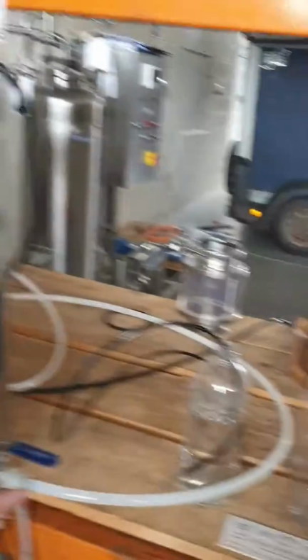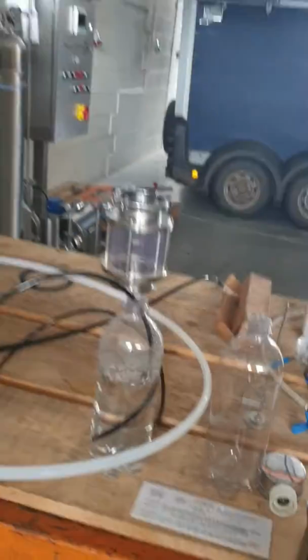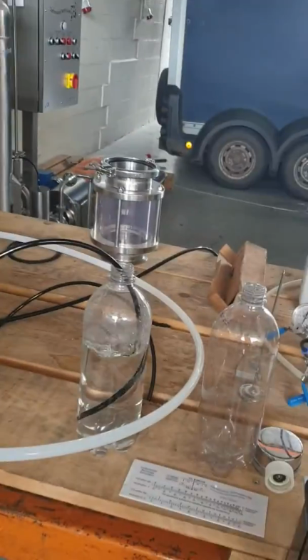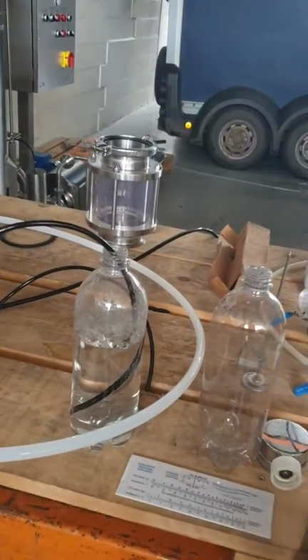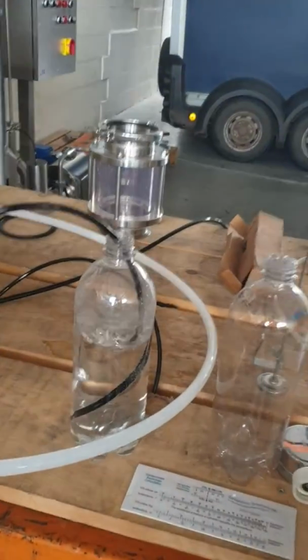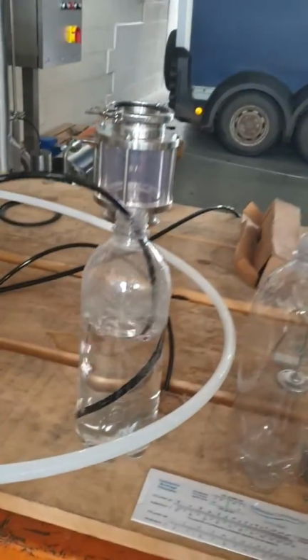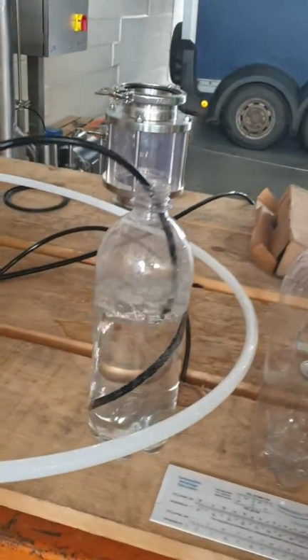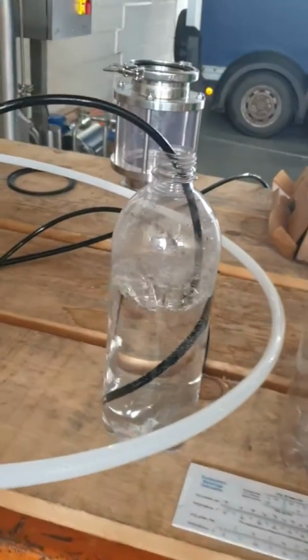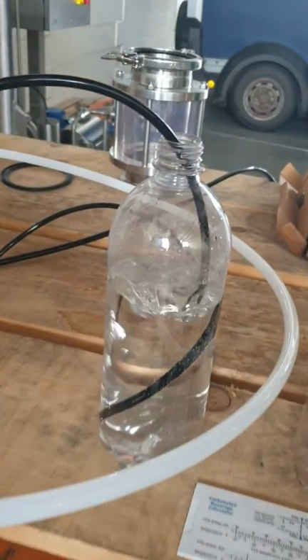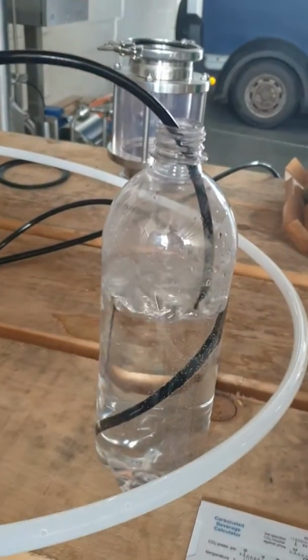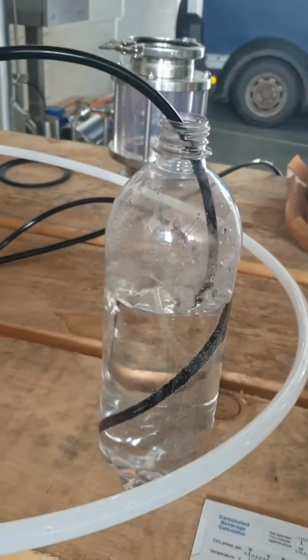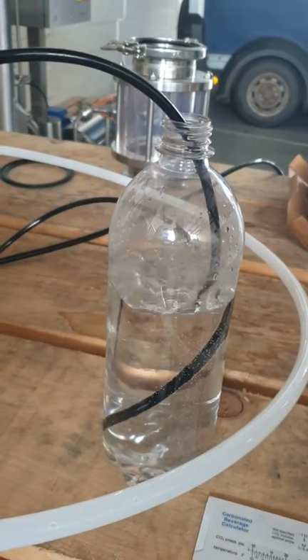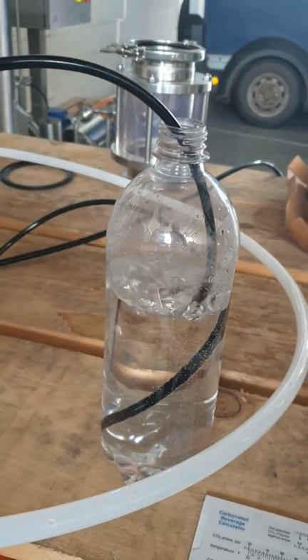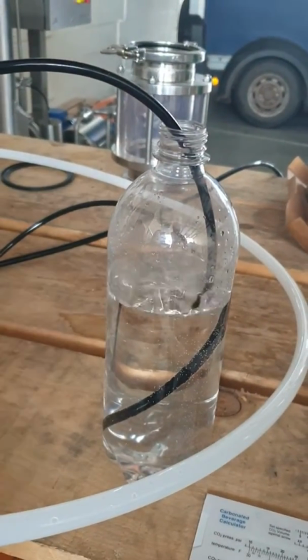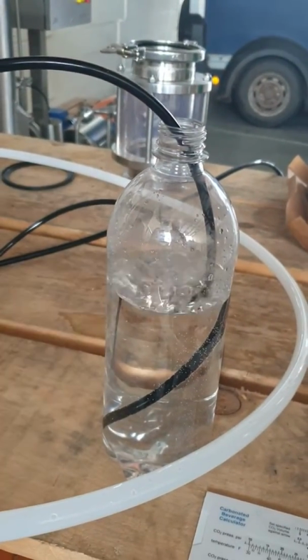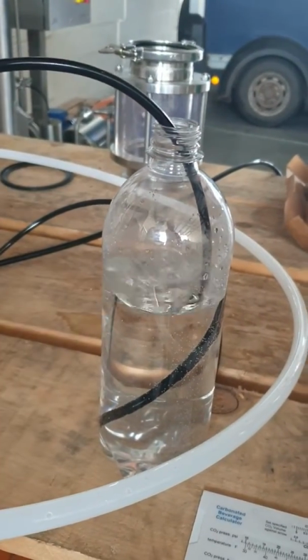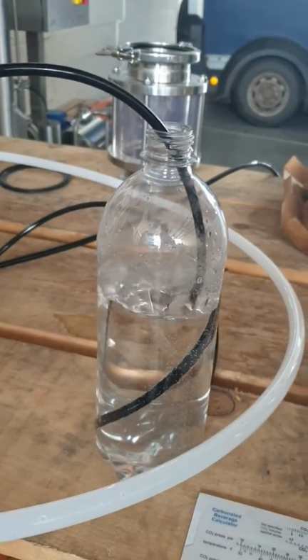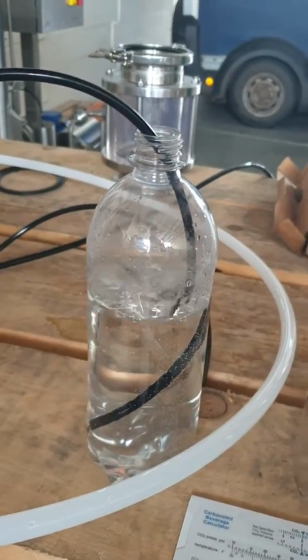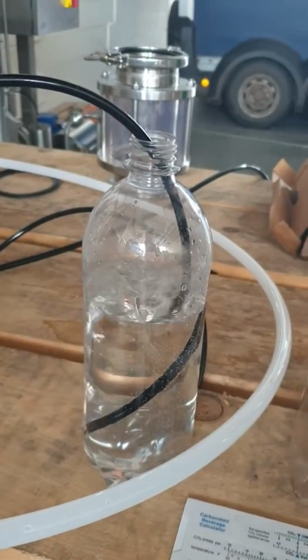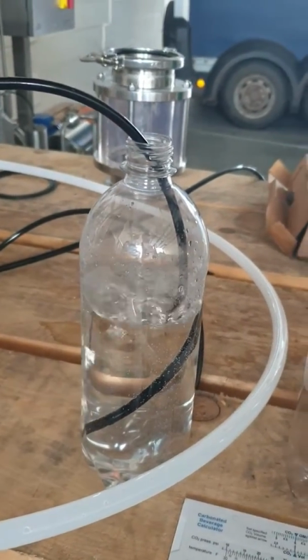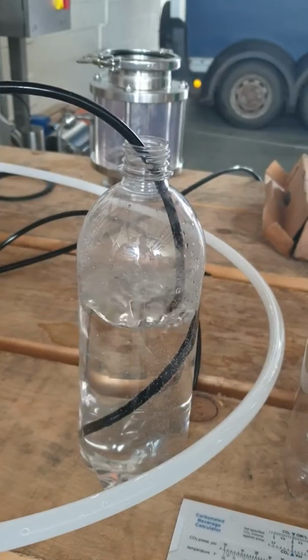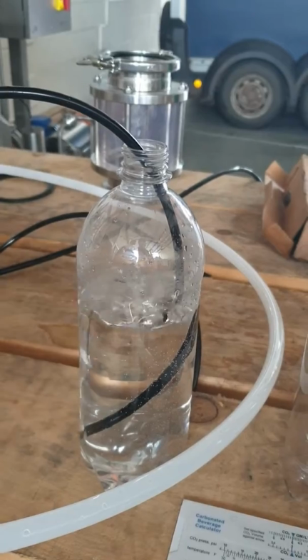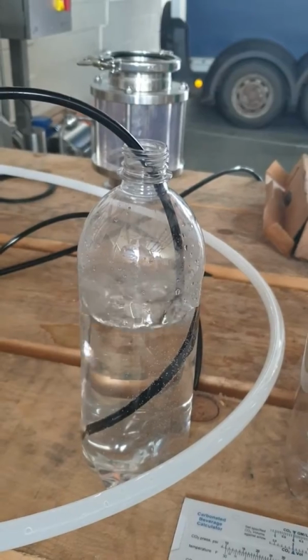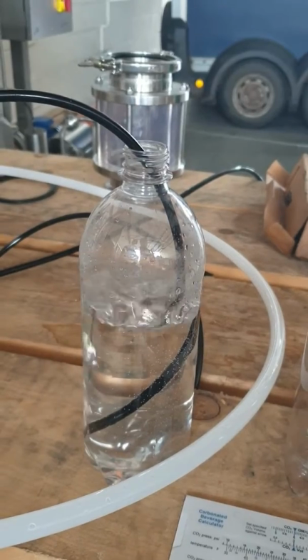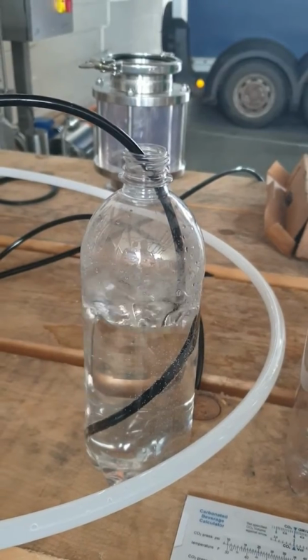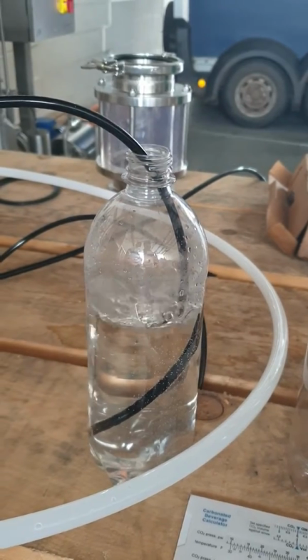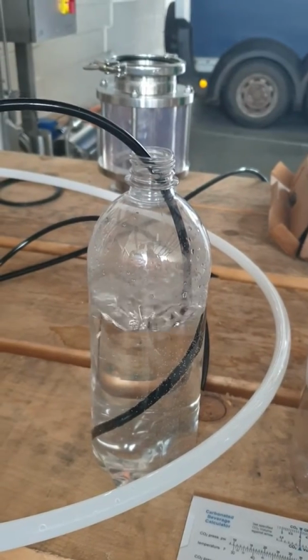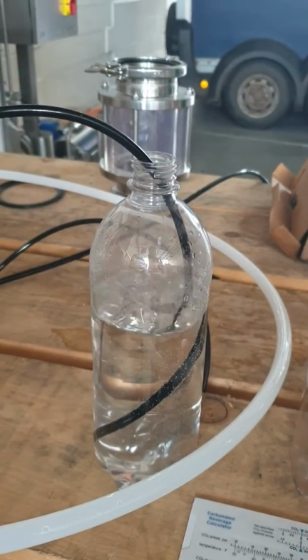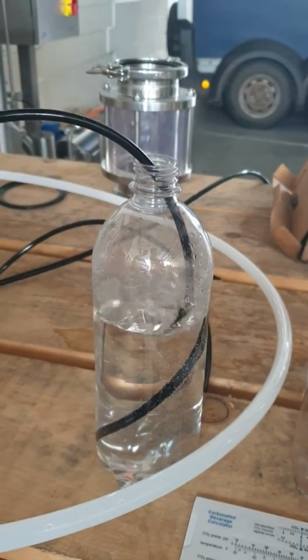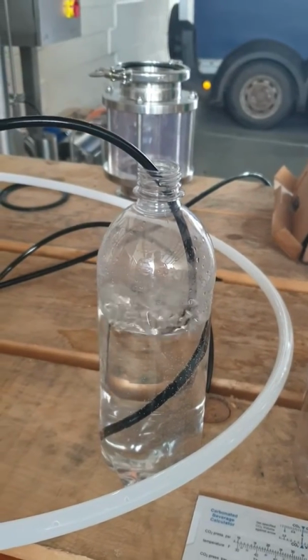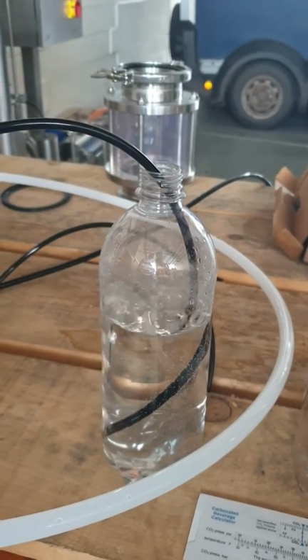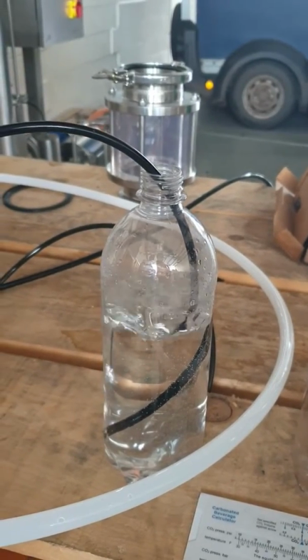We currently have the deaeration system running. The pipe is in the bottle, just to show it working.